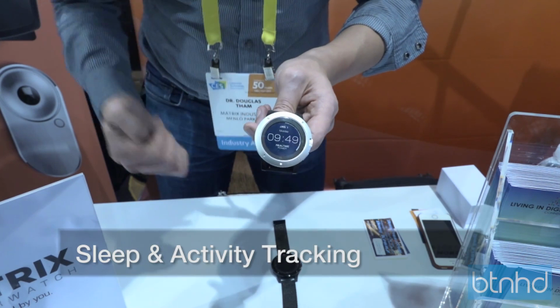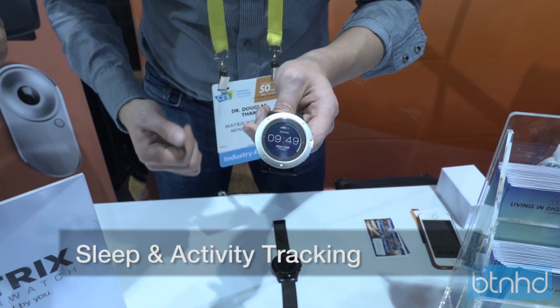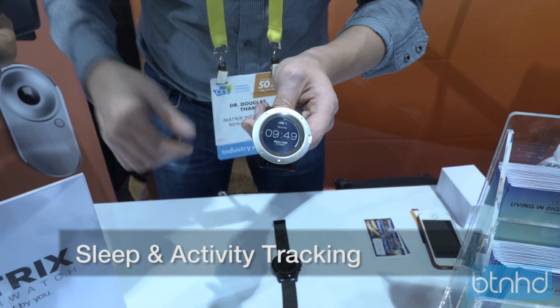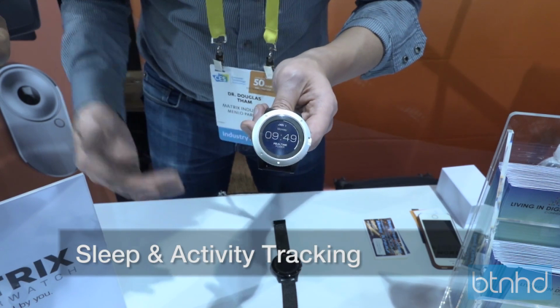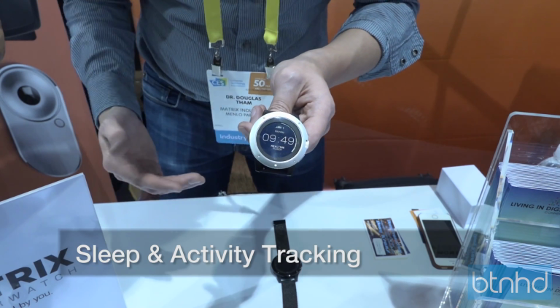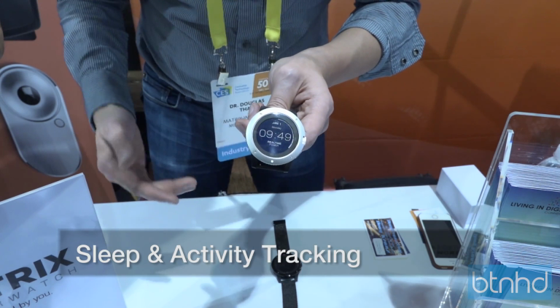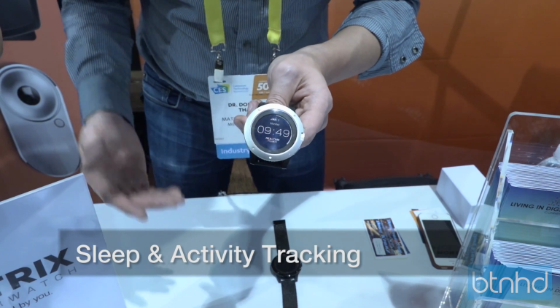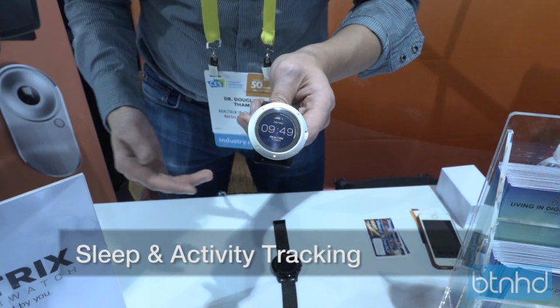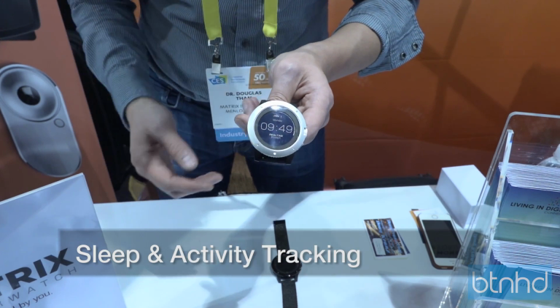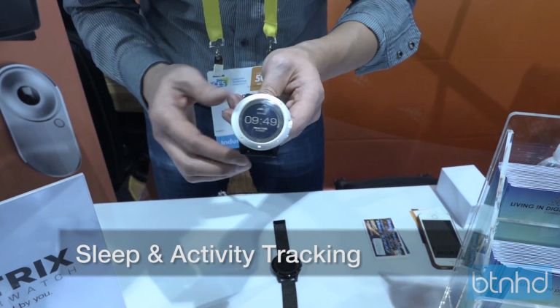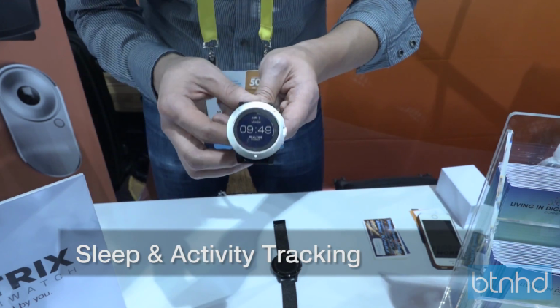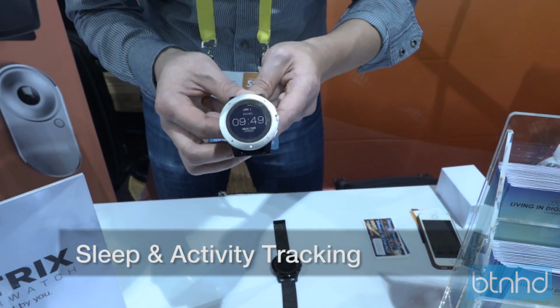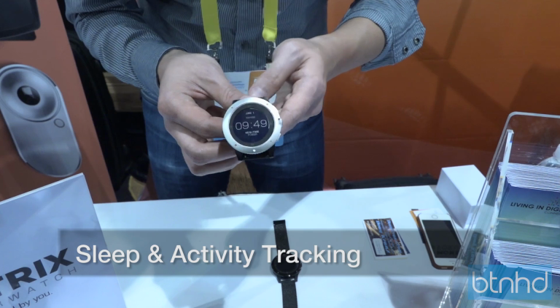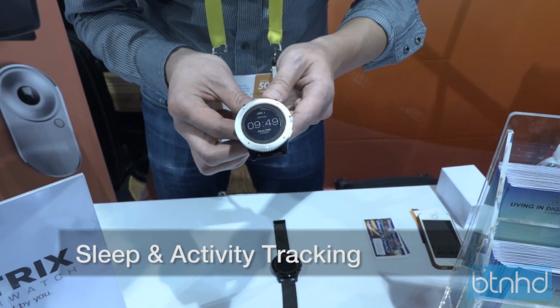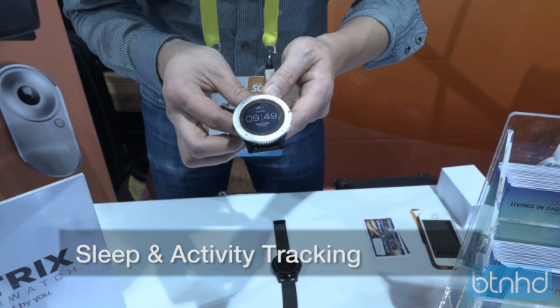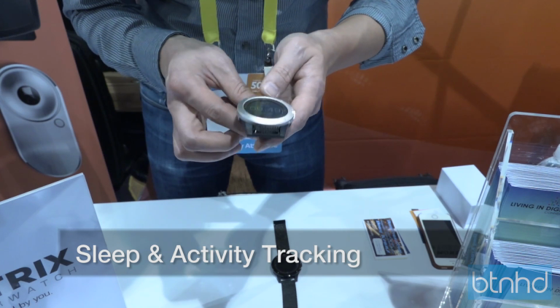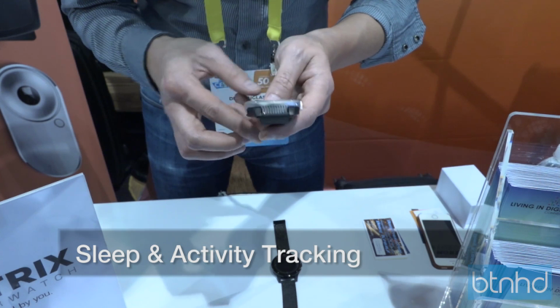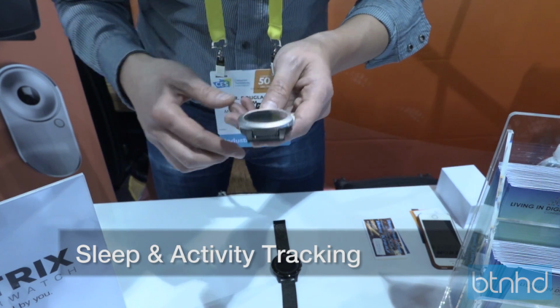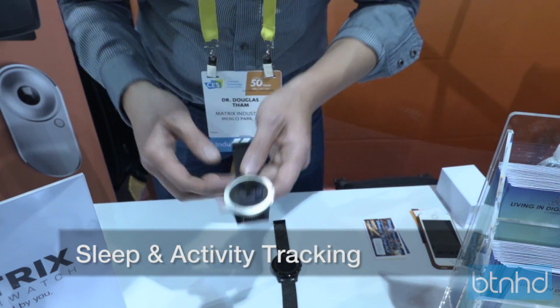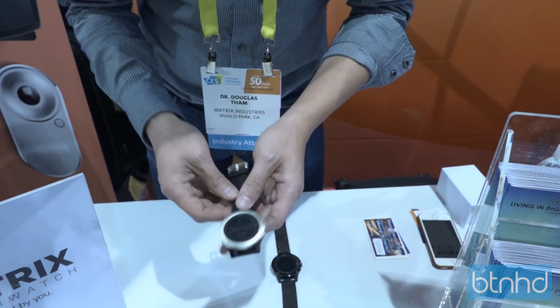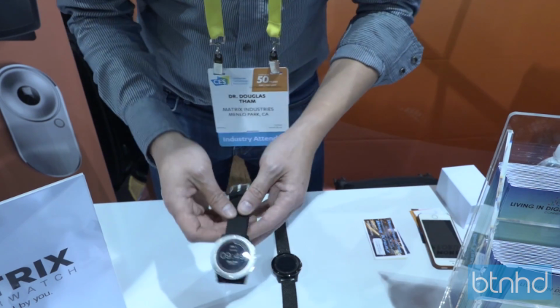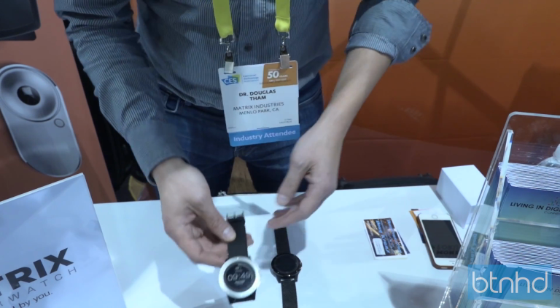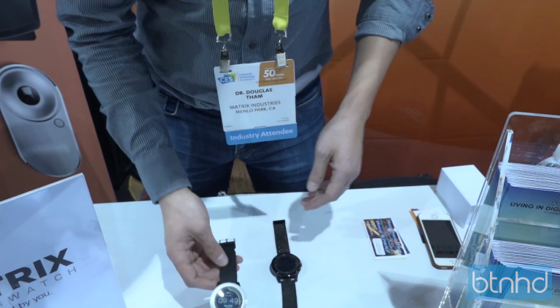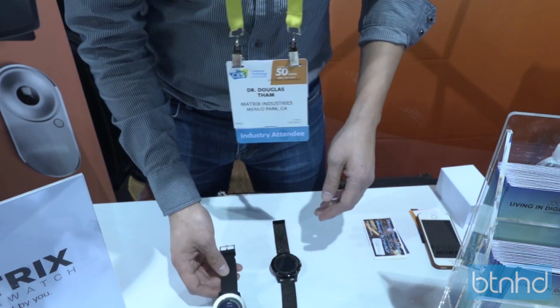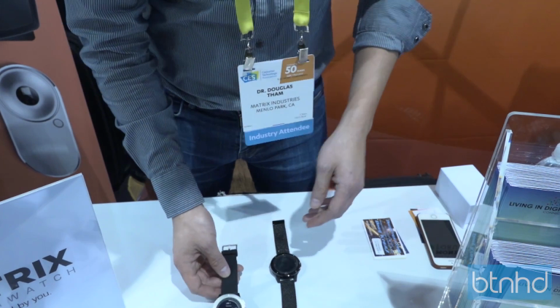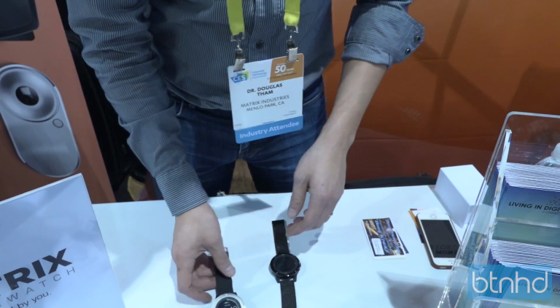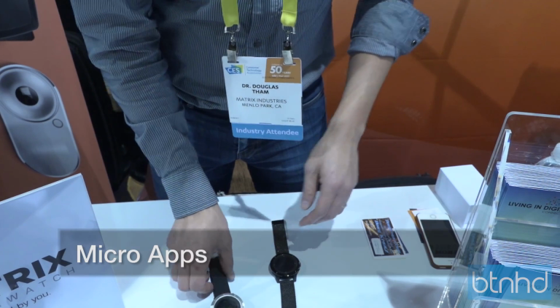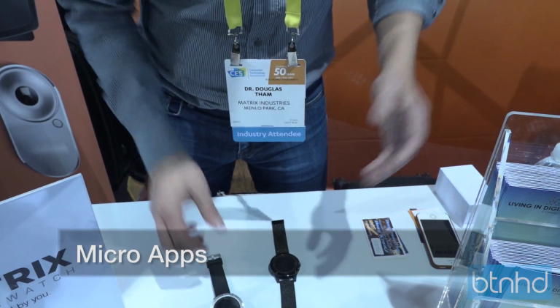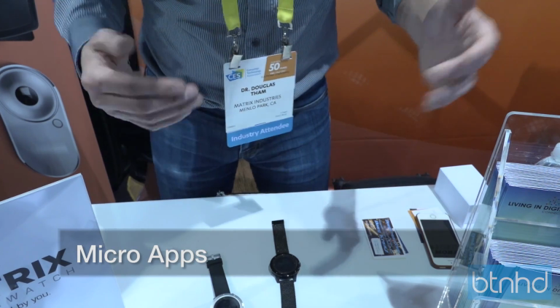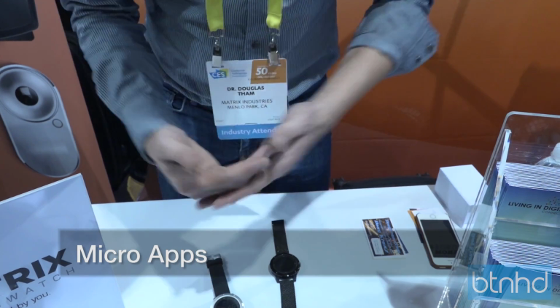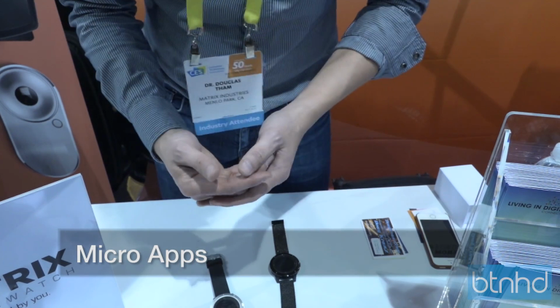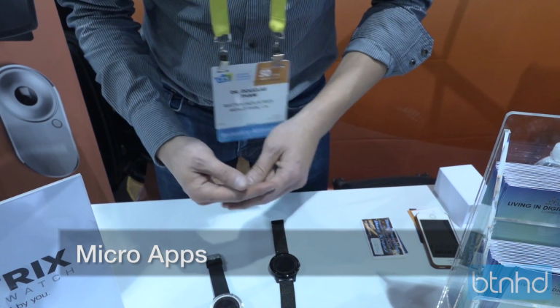Activity, sleep tracking, calorie counting. It will sync with your smartphone and runs micro apps.